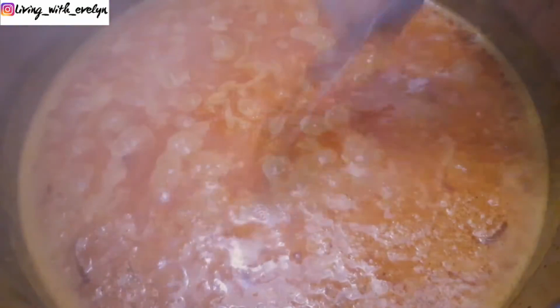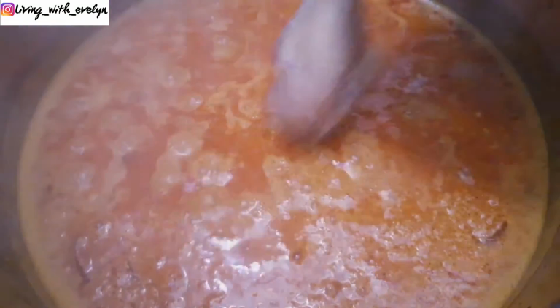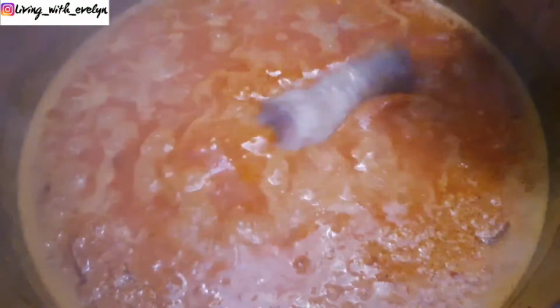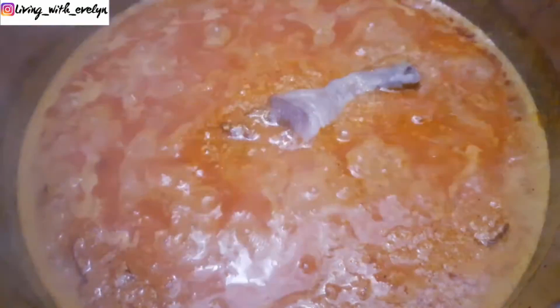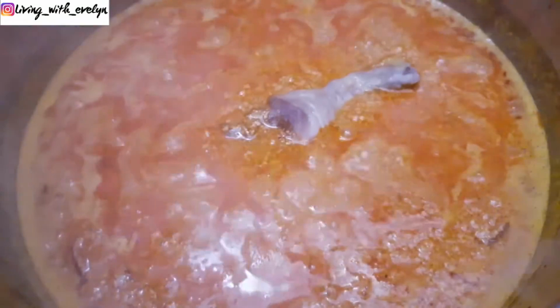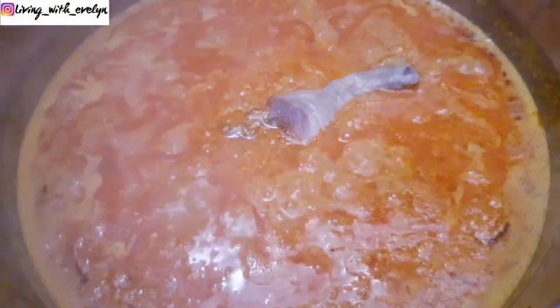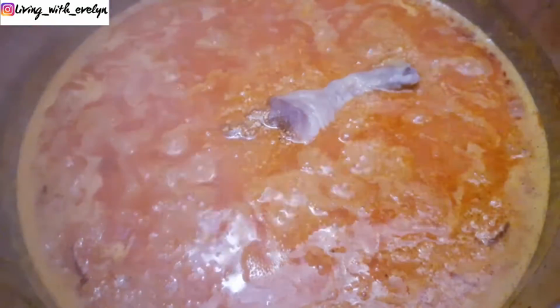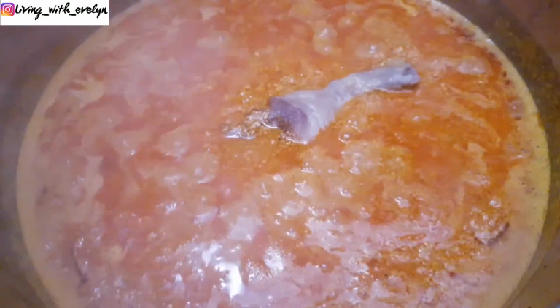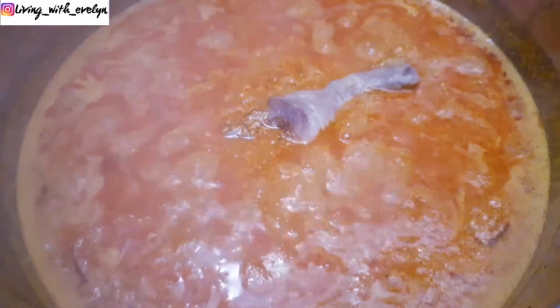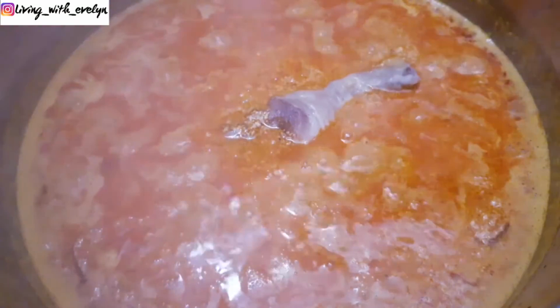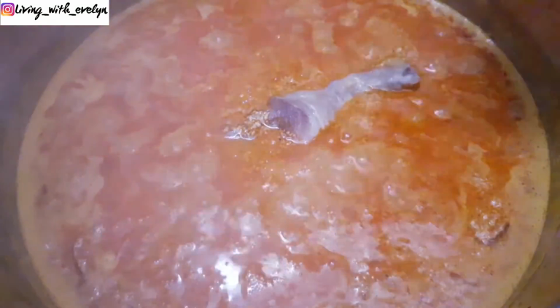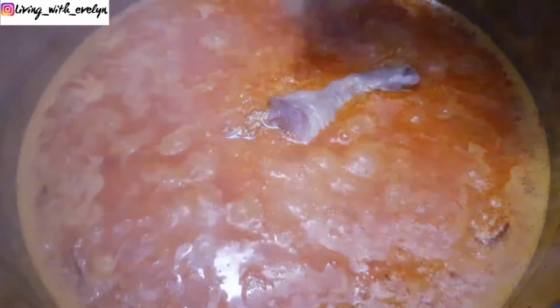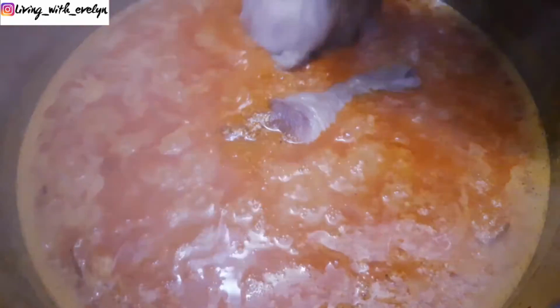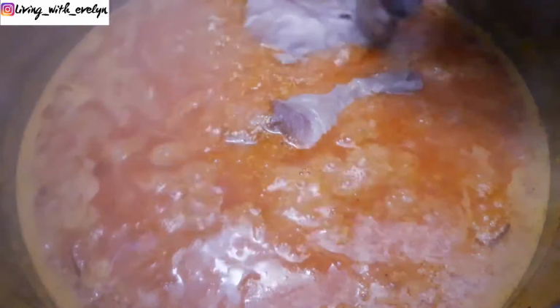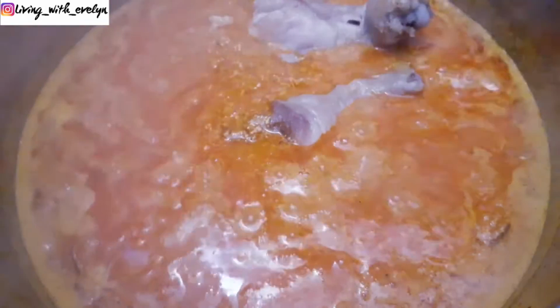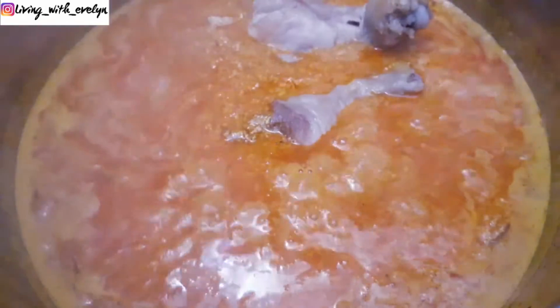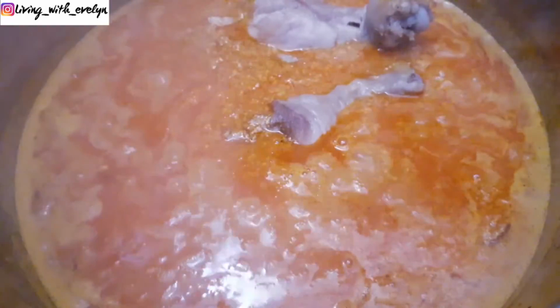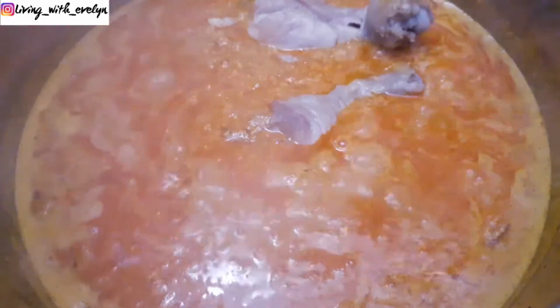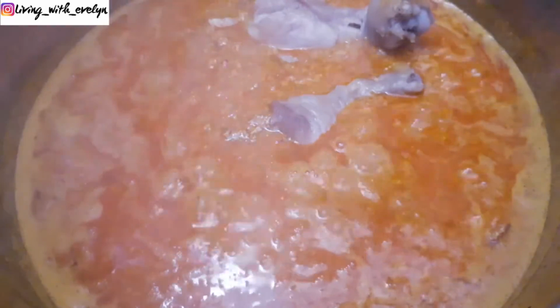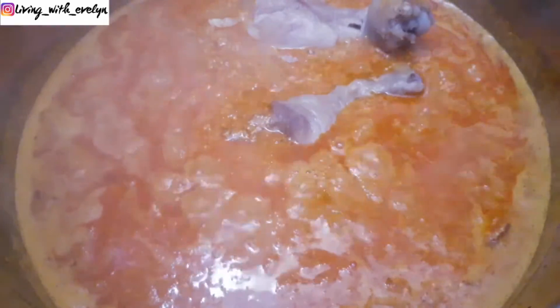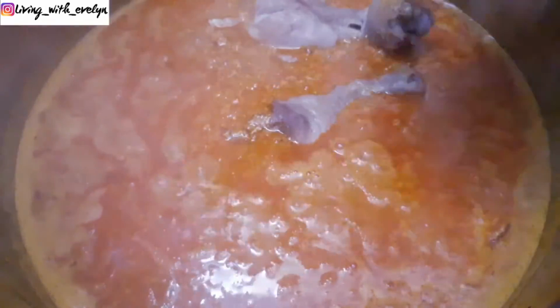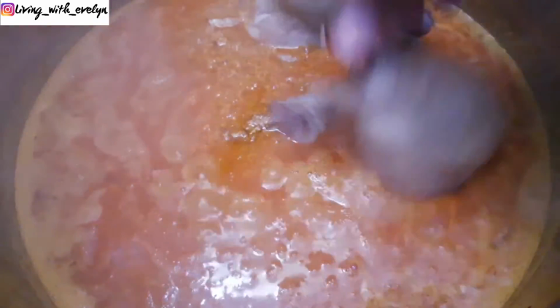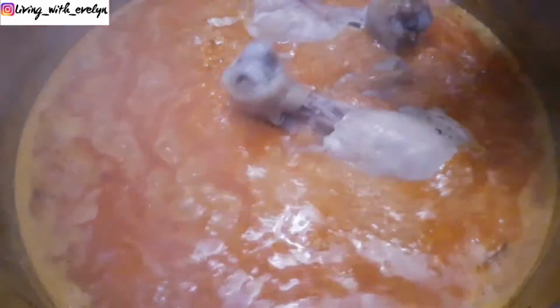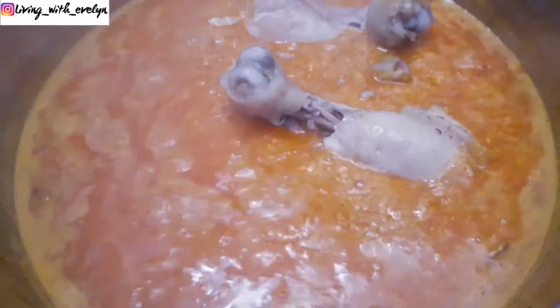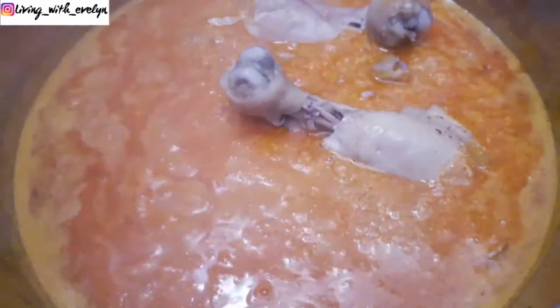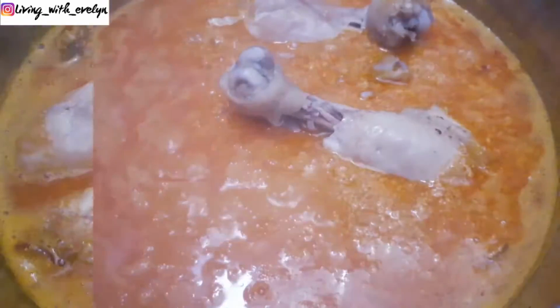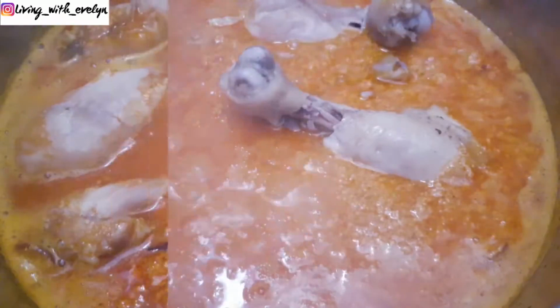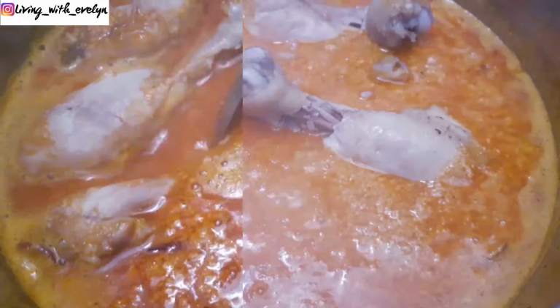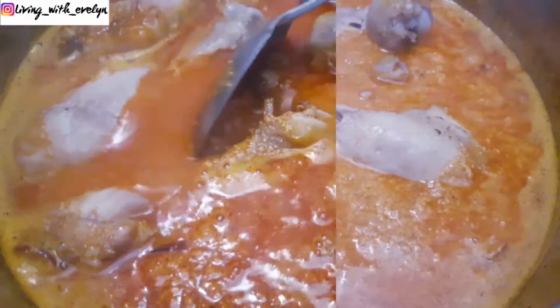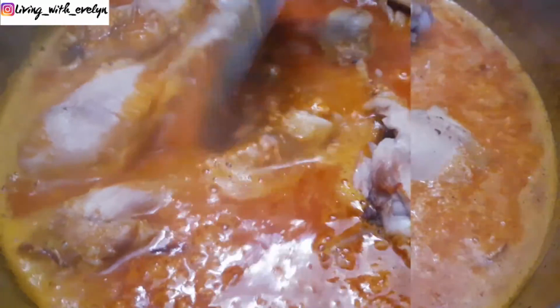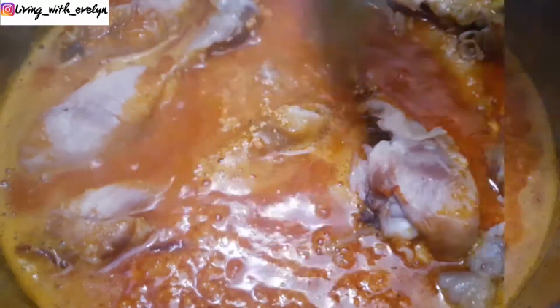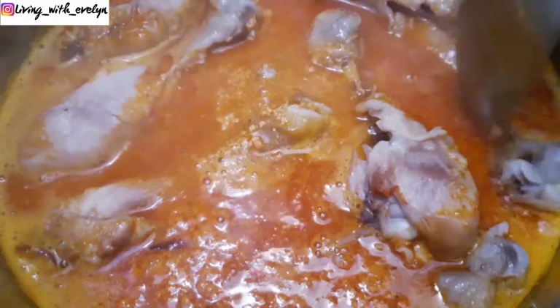Then I'll add some already boiled chicken. You can use any meat of your choice to cook this soup.